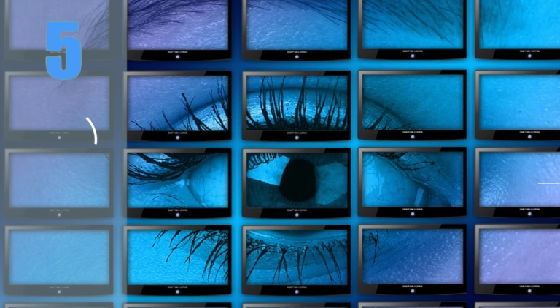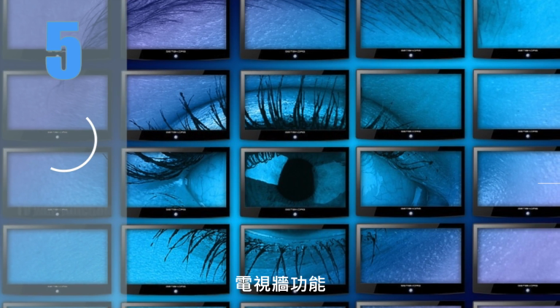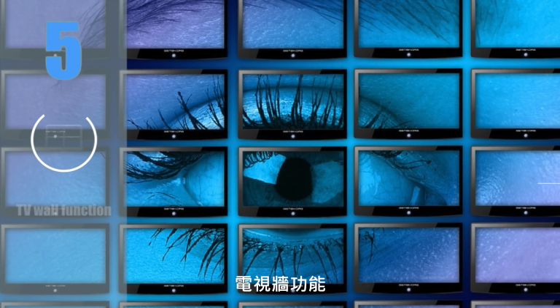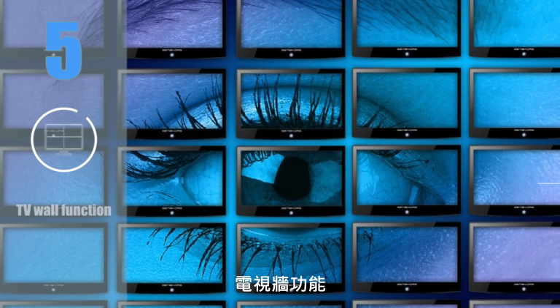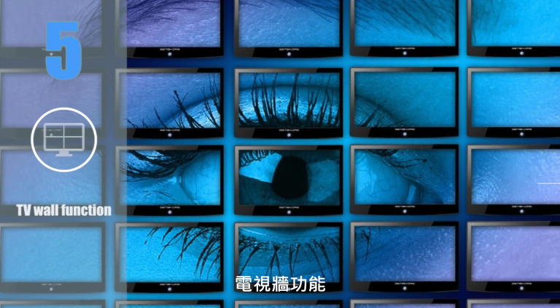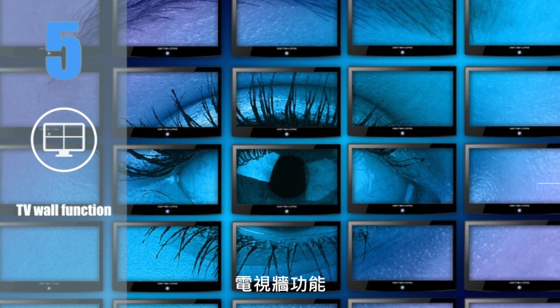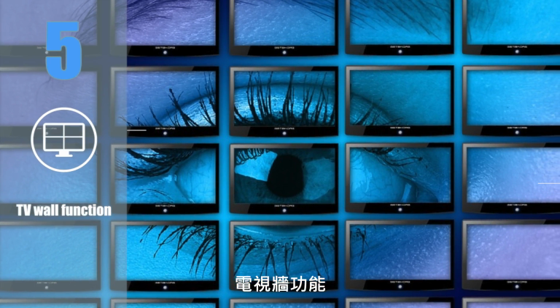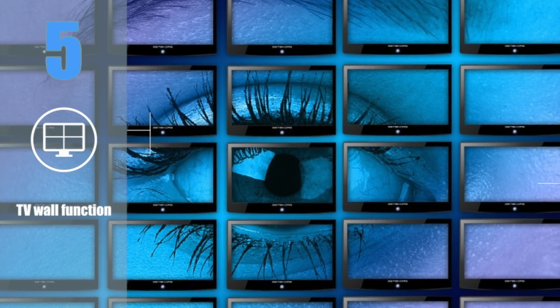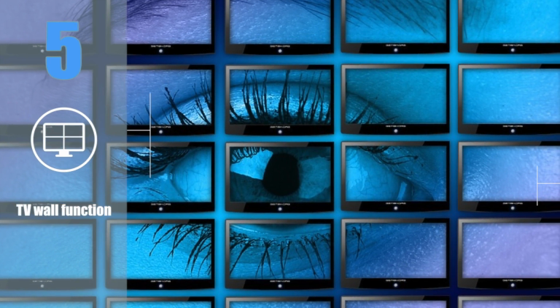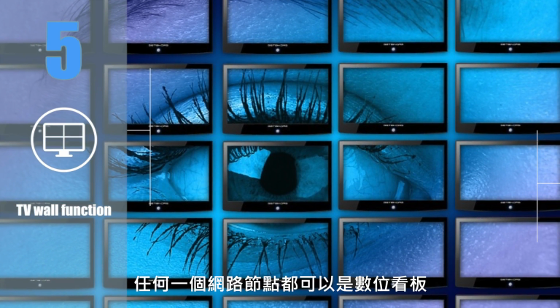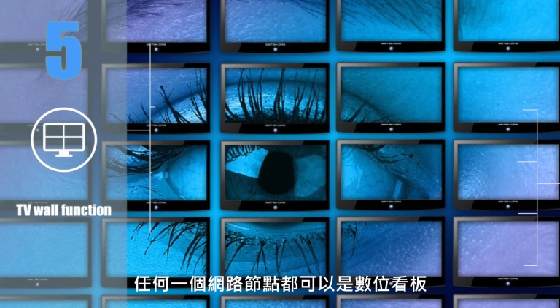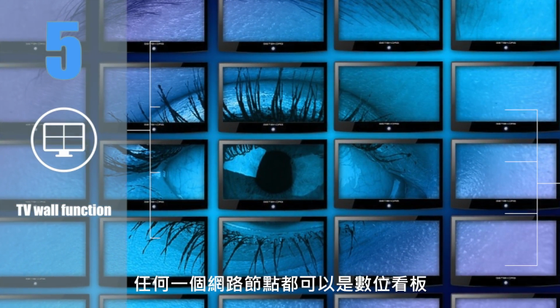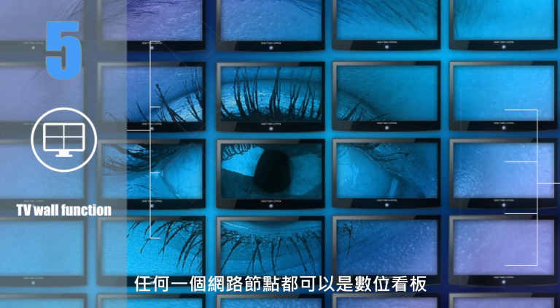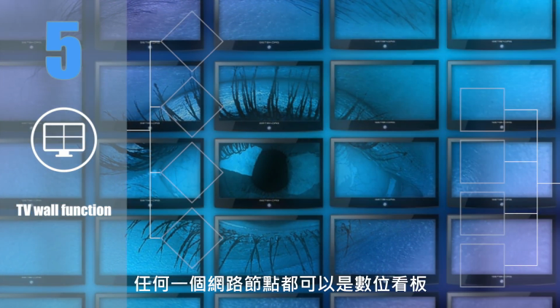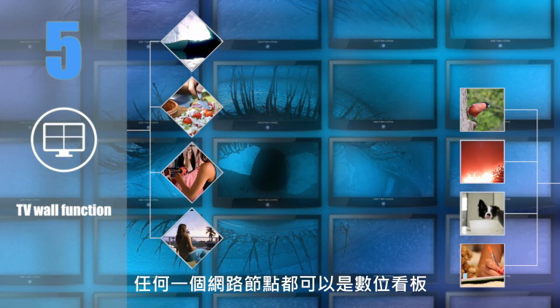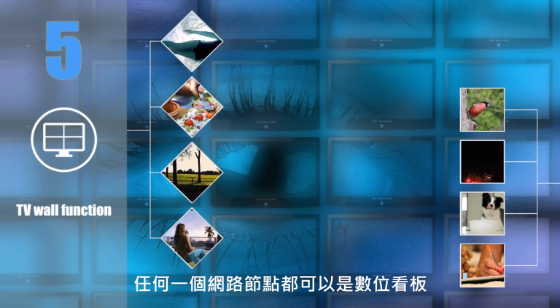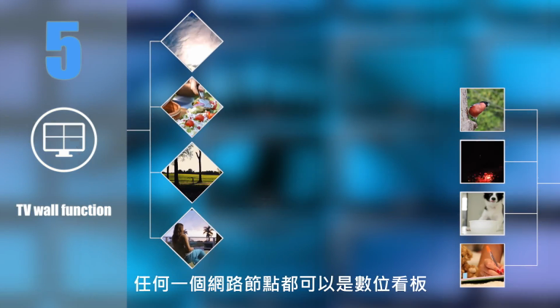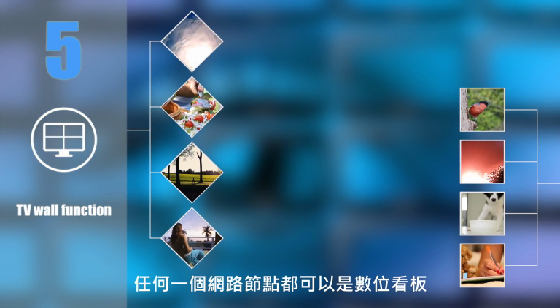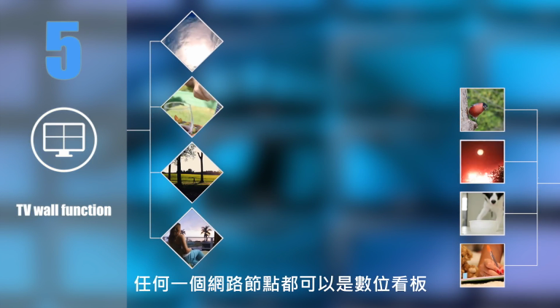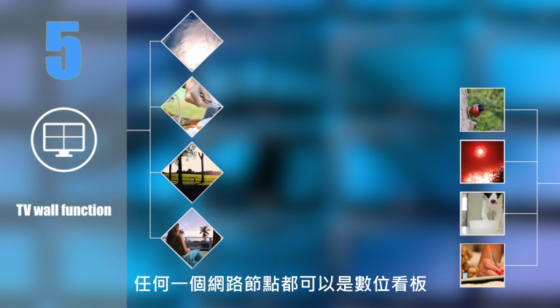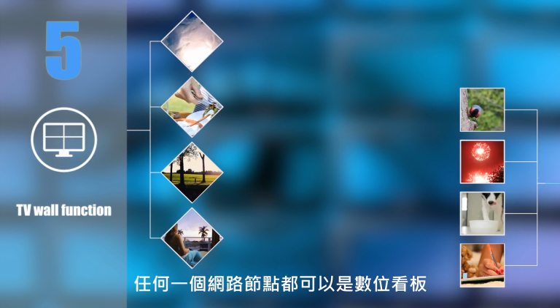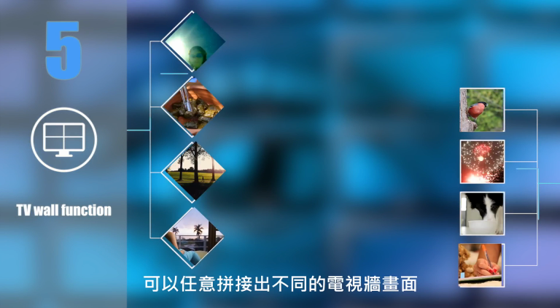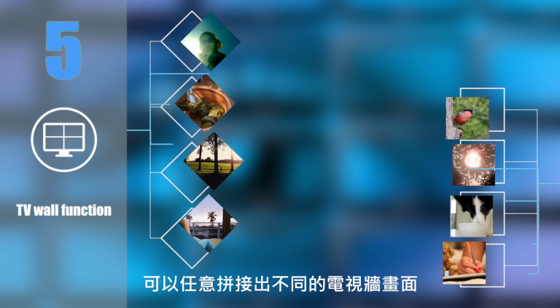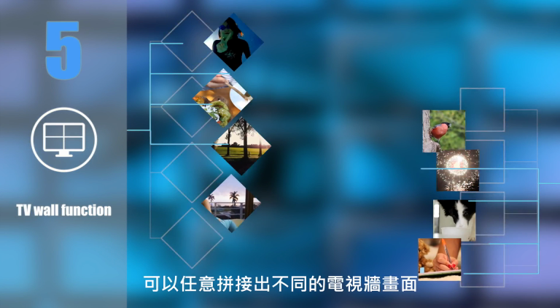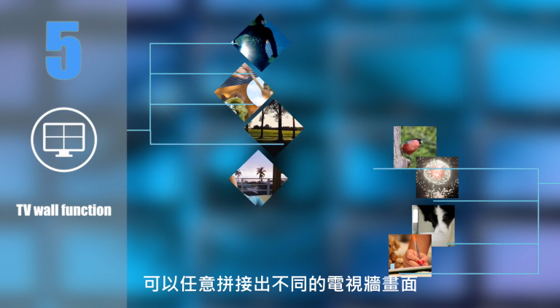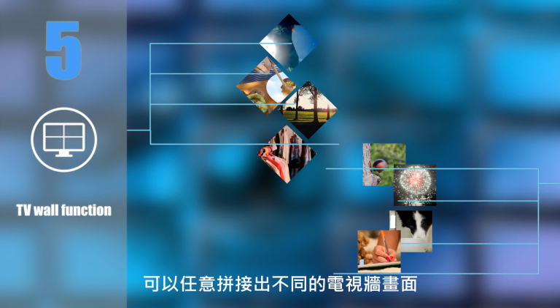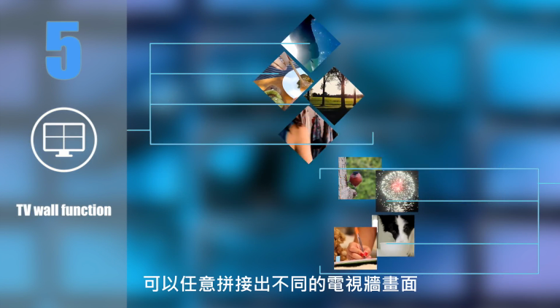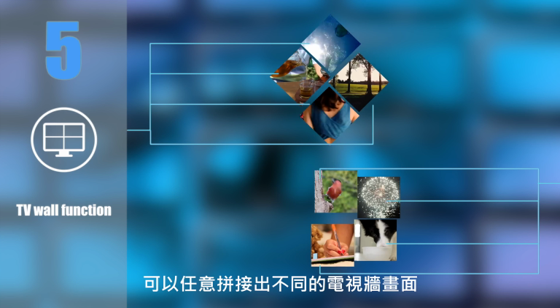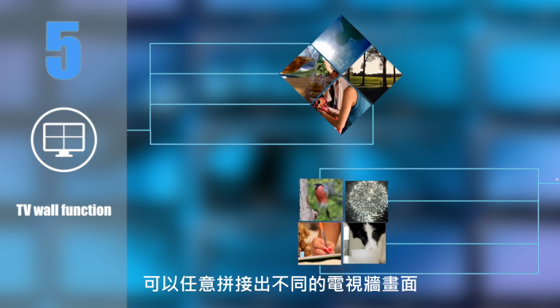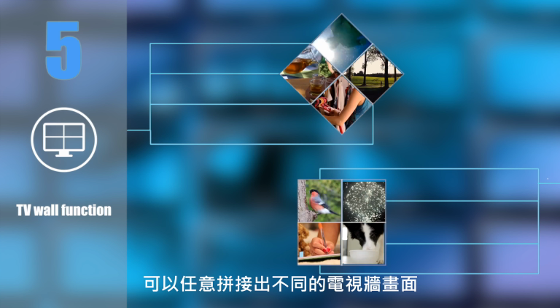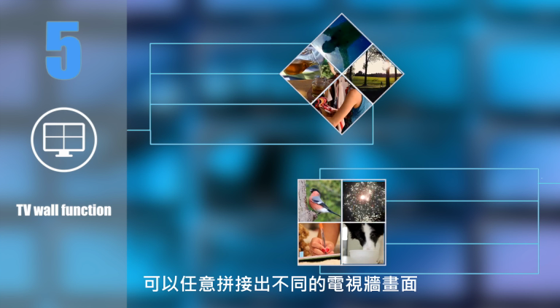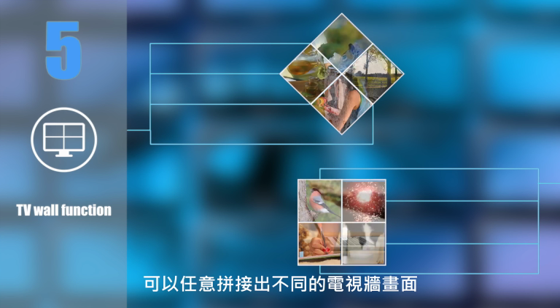Feature 5: TV wall function. Any network node can be a digital signage display and you can create any kind of screen images.